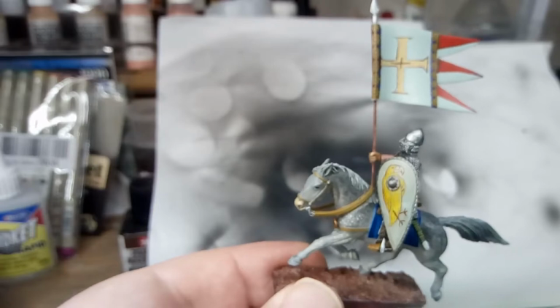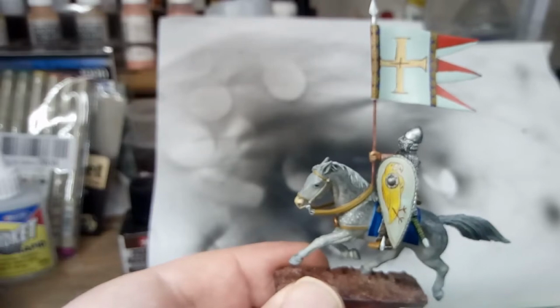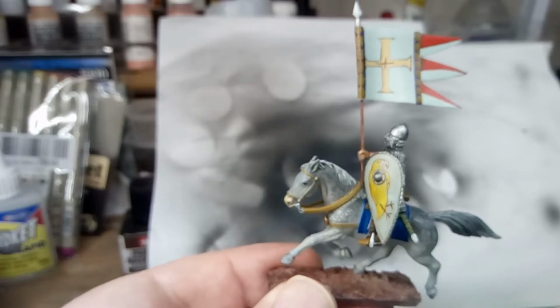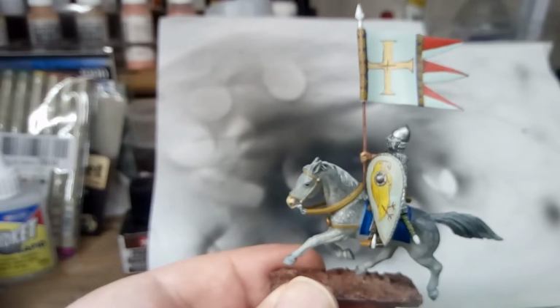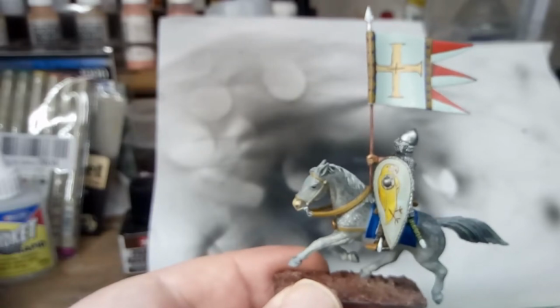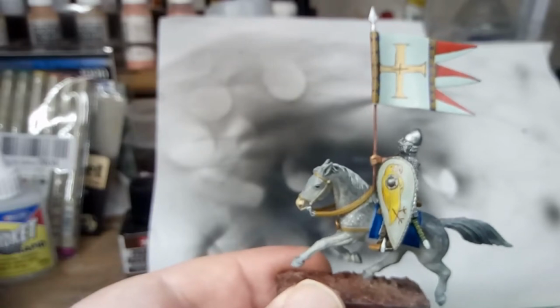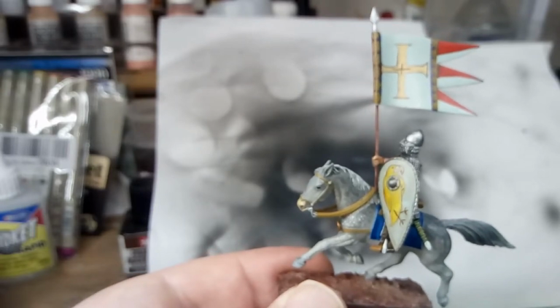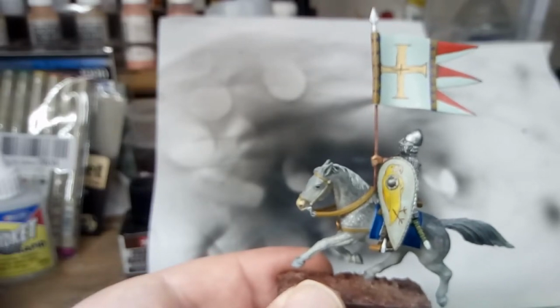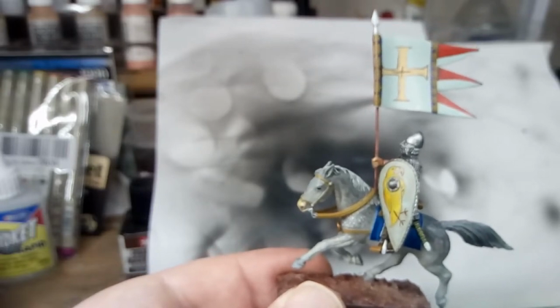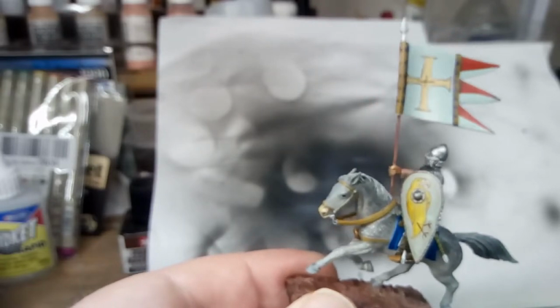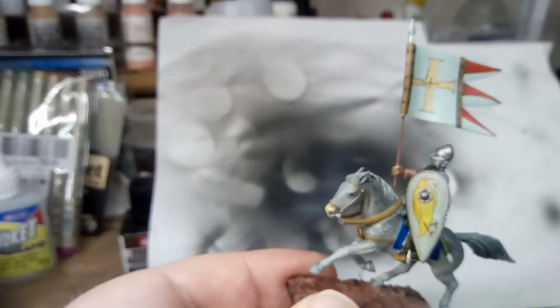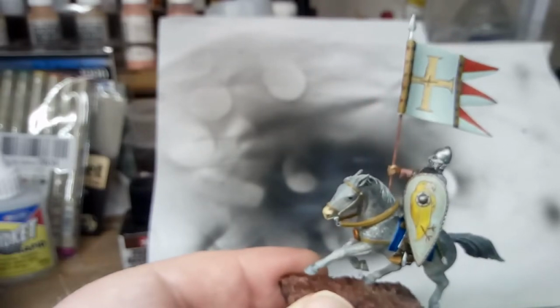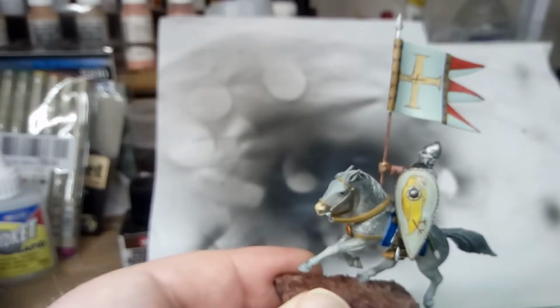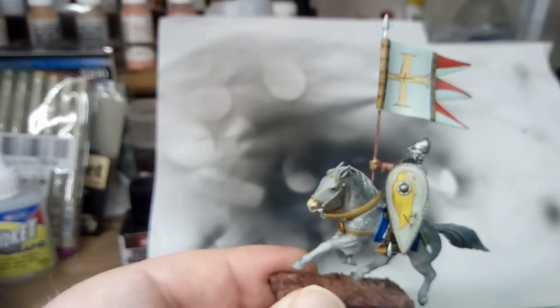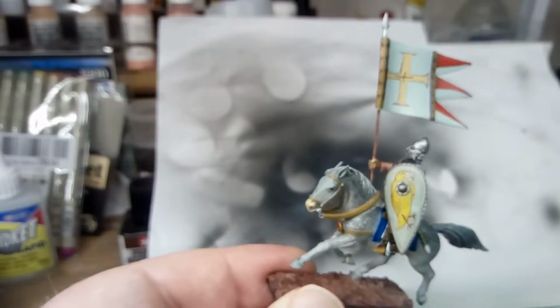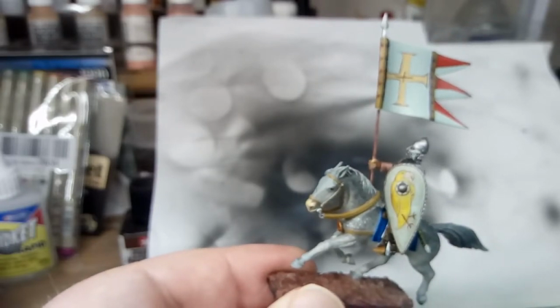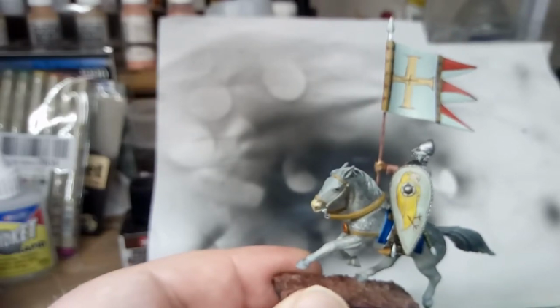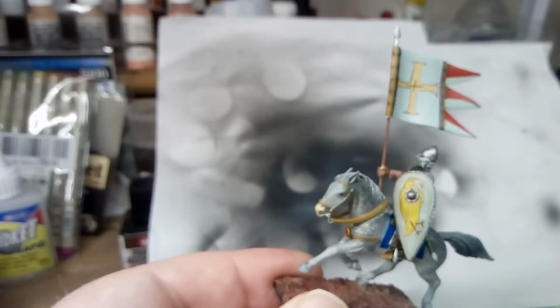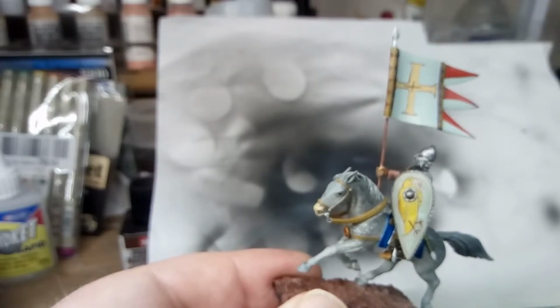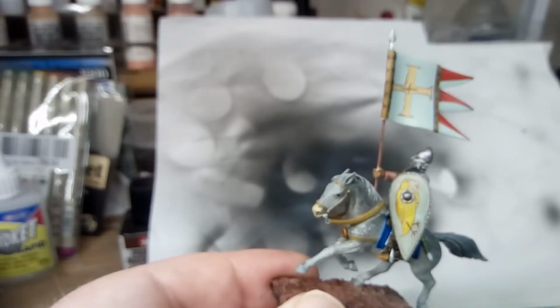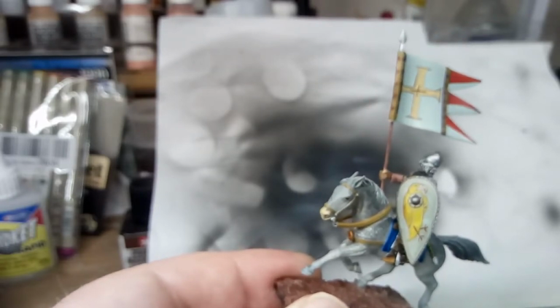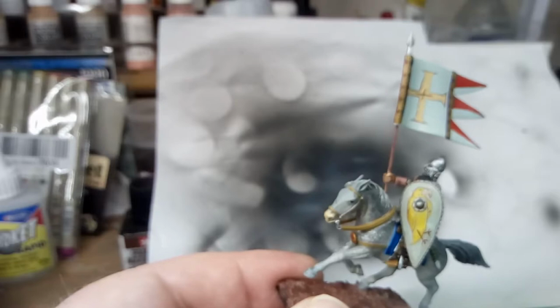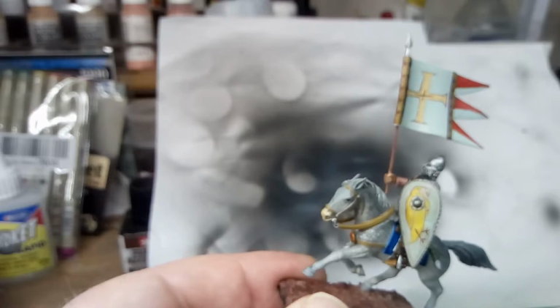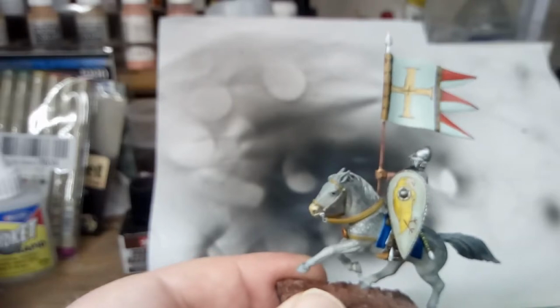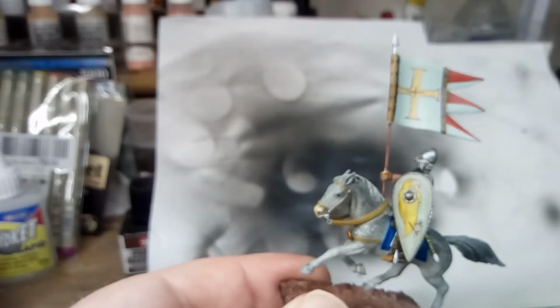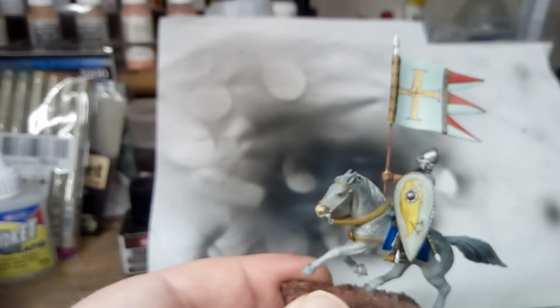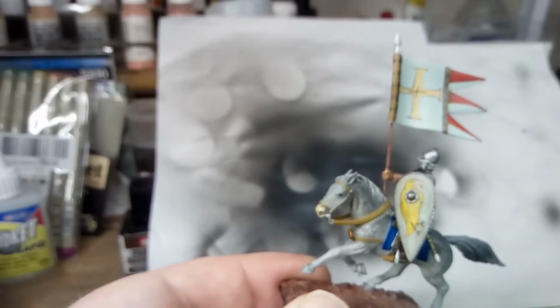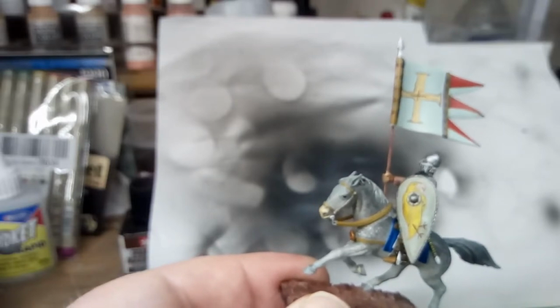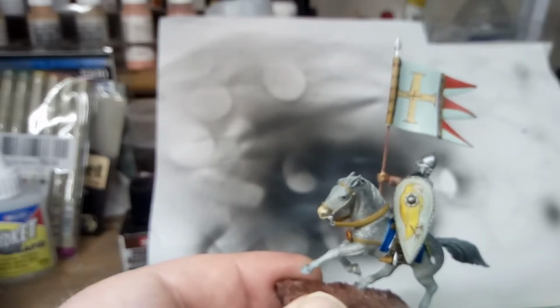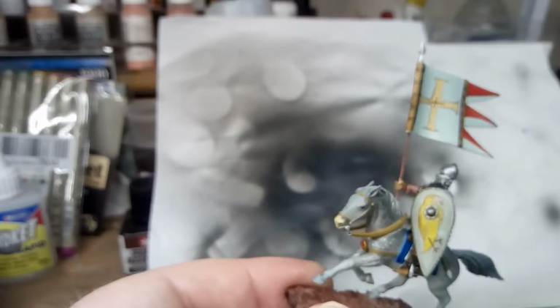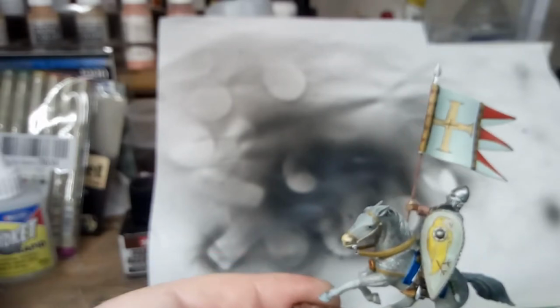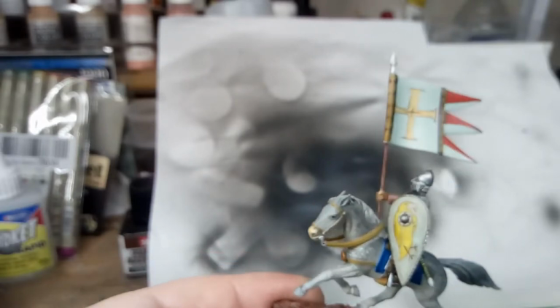The shield is okay though. It's meant to be a warhawk or something like that, but it looks a bit like a canary. Not too bad.